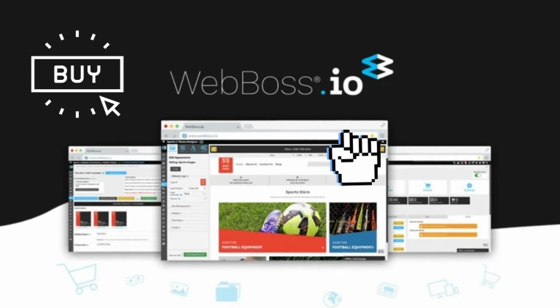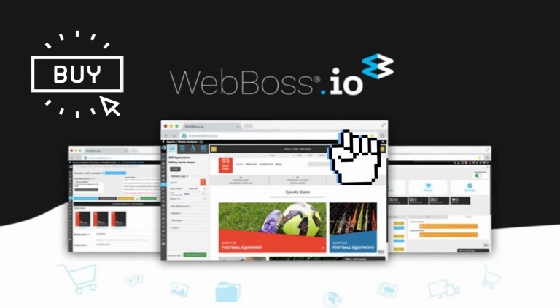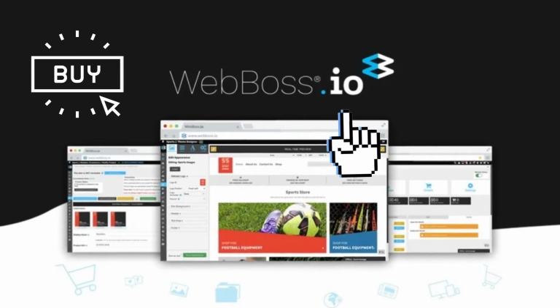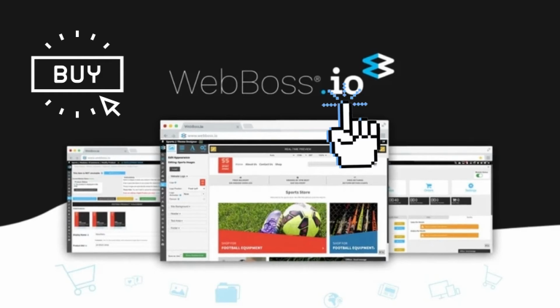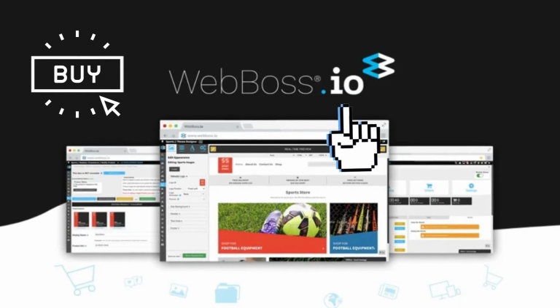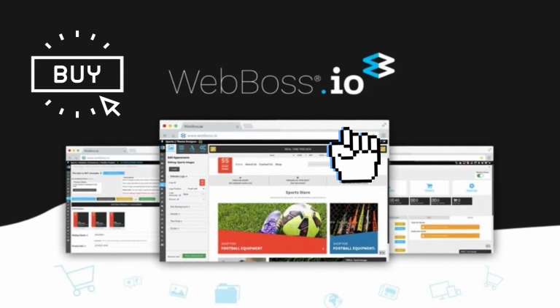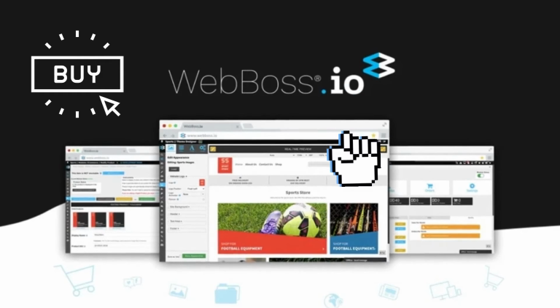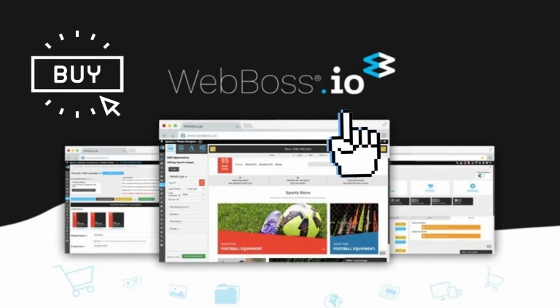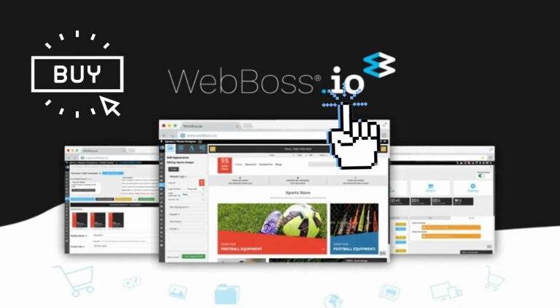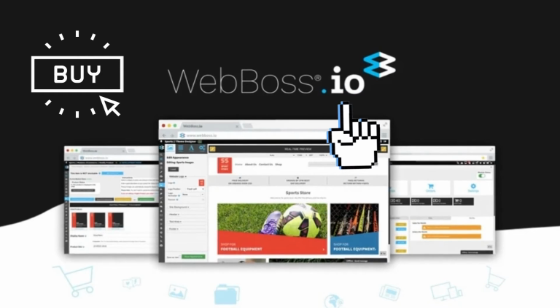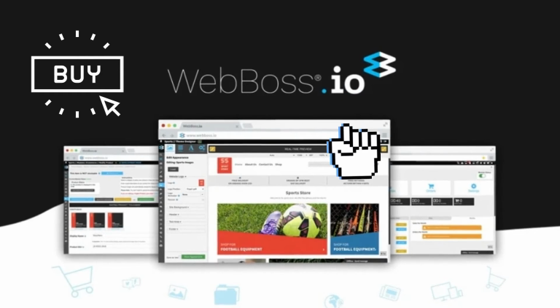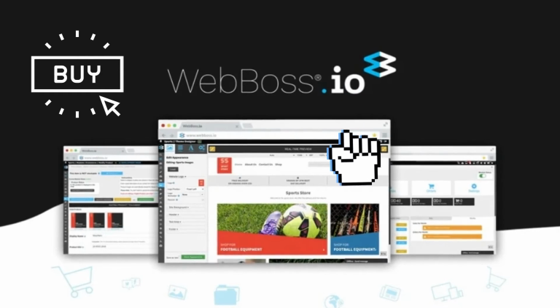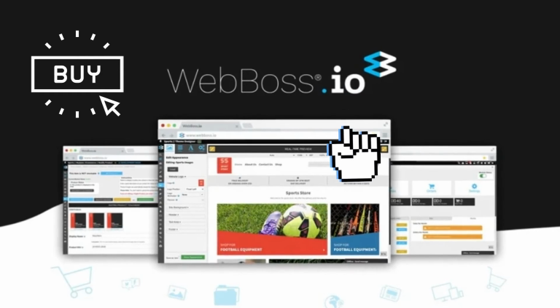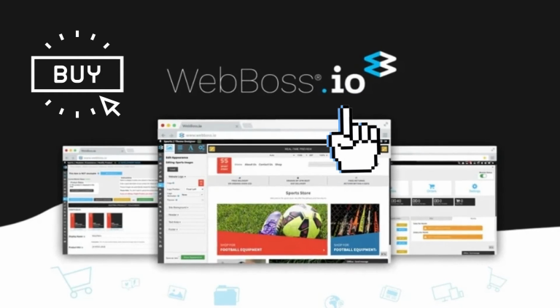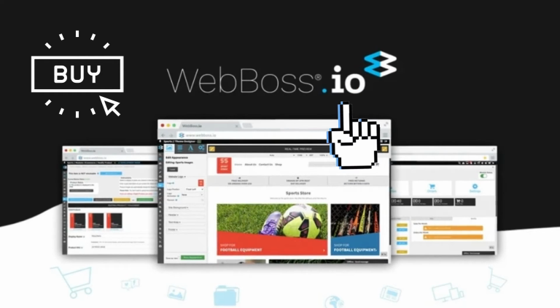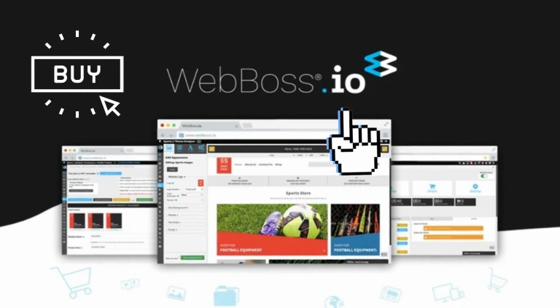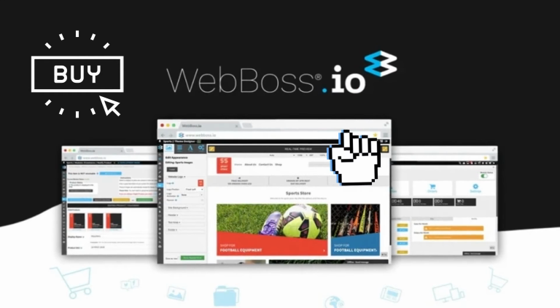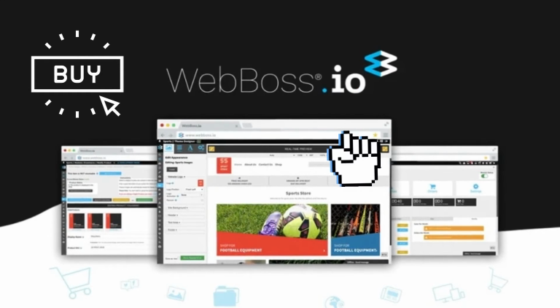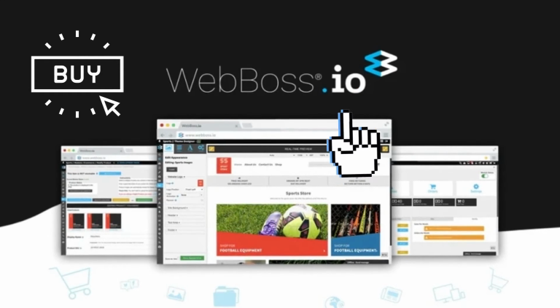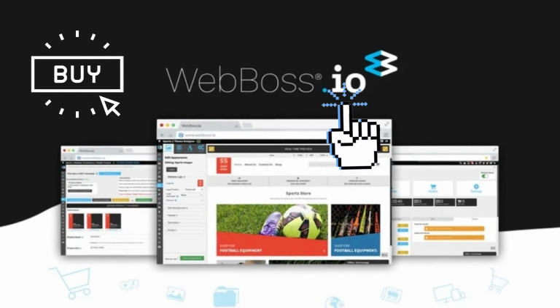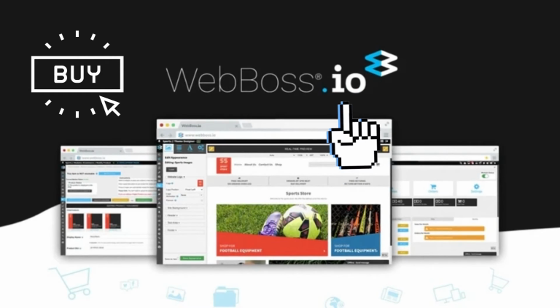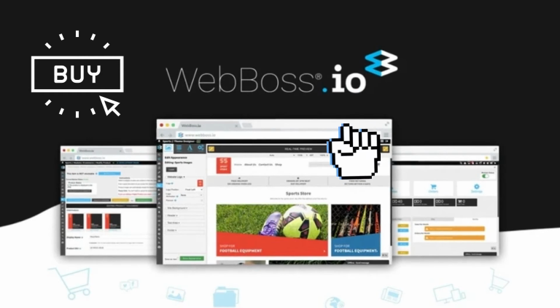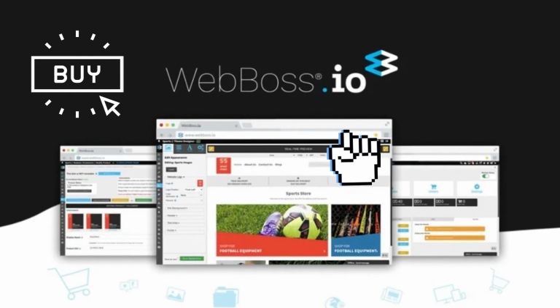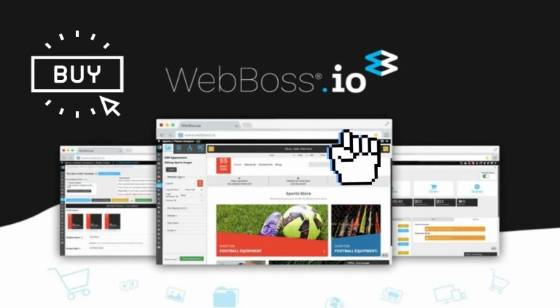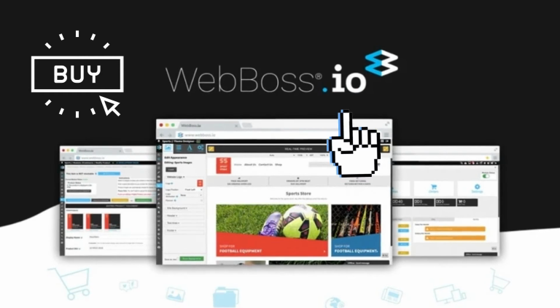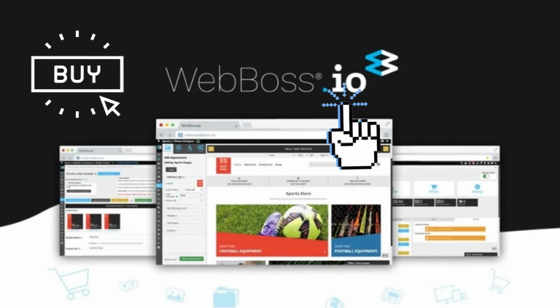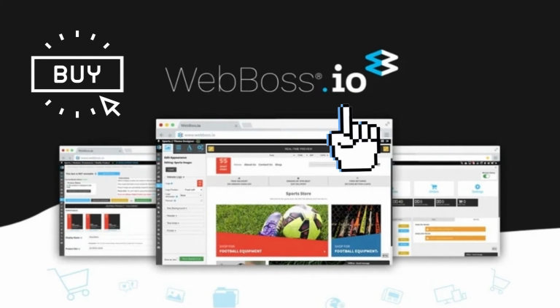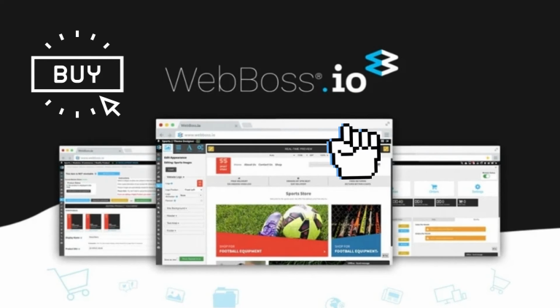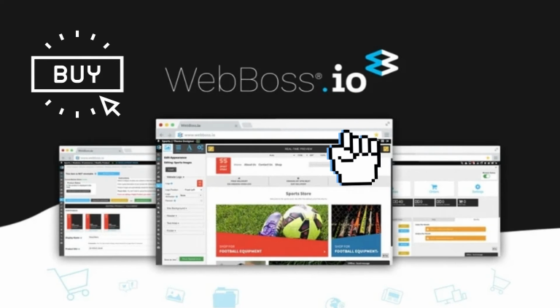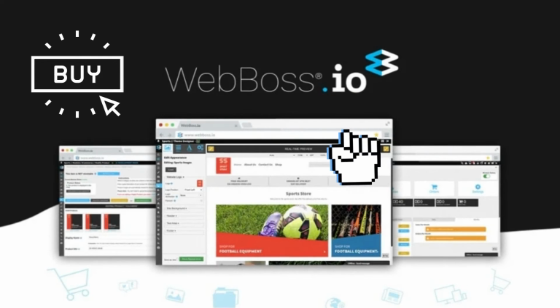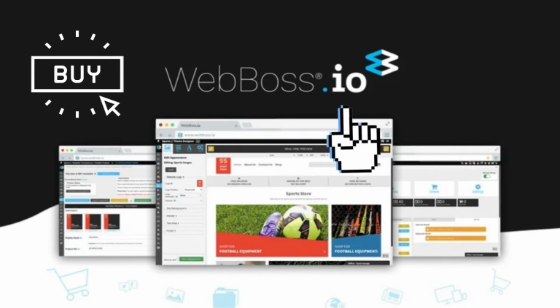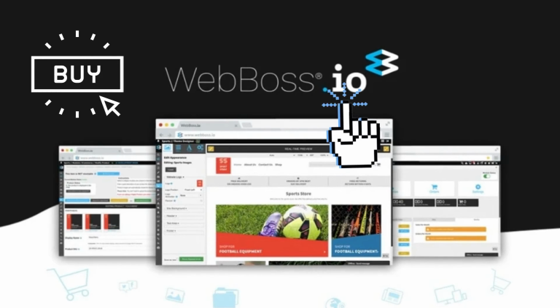Up next is Web Boss. Build responsive, highly functional websites in a fraction of the time, starting at $69.